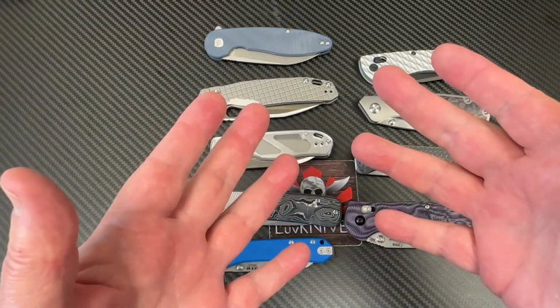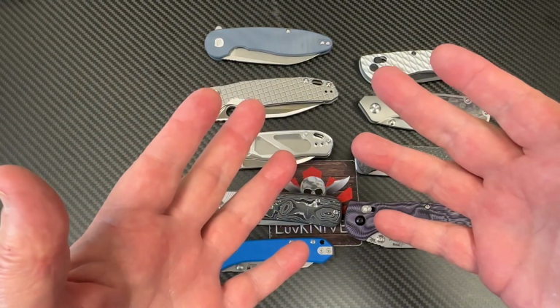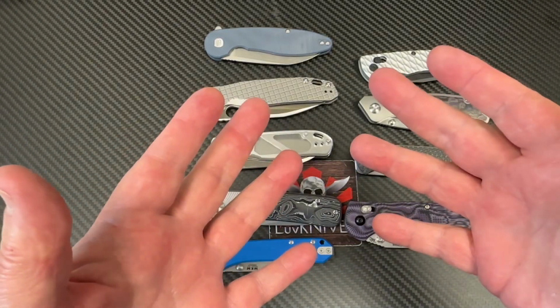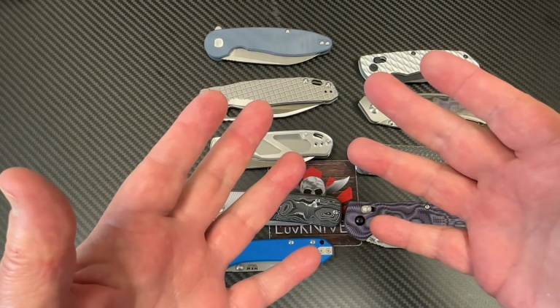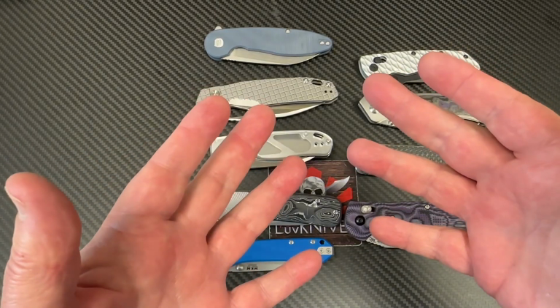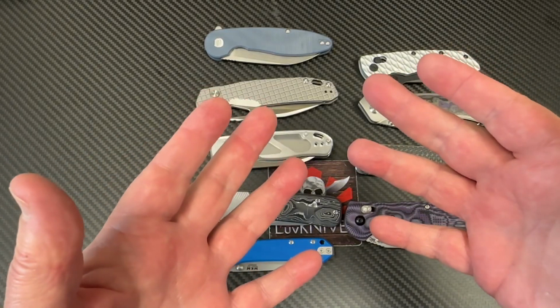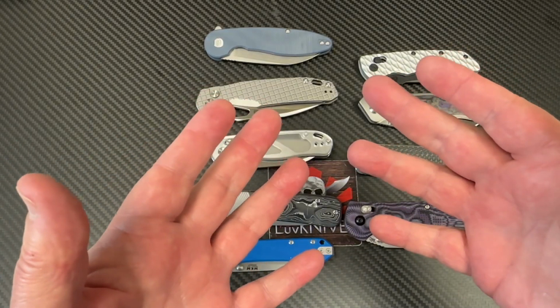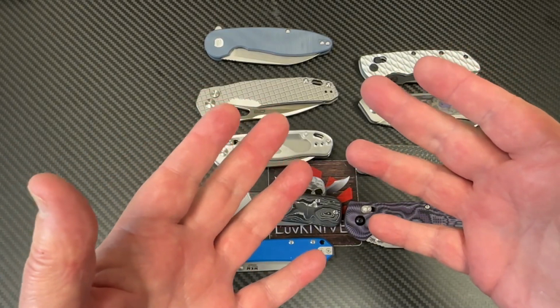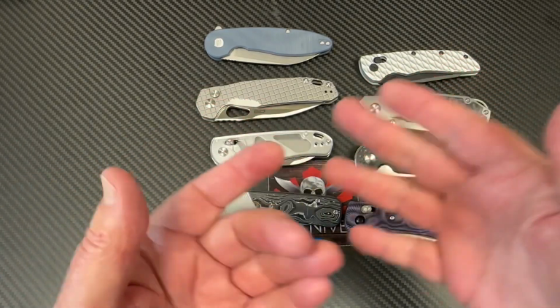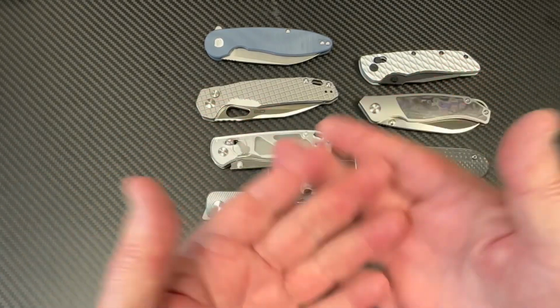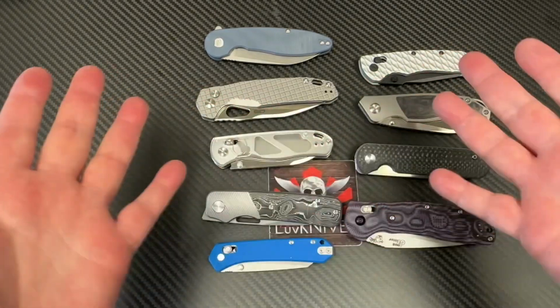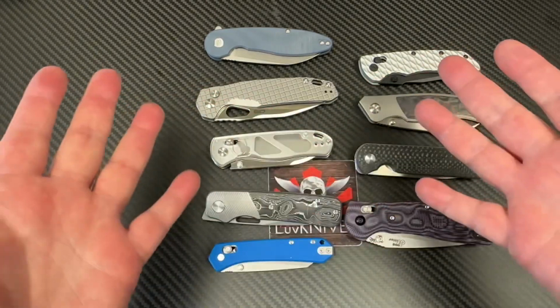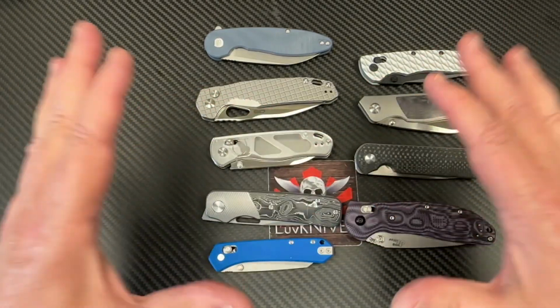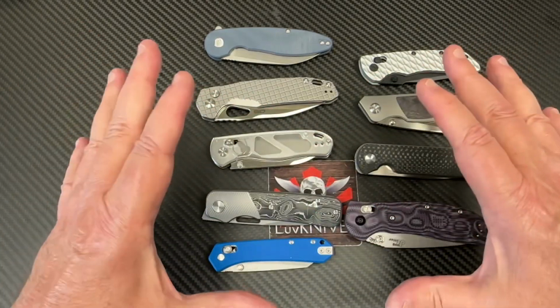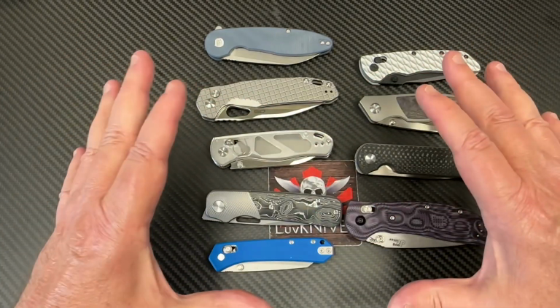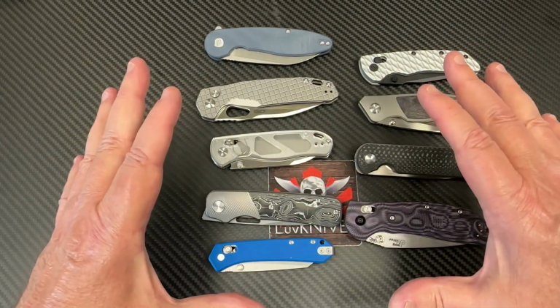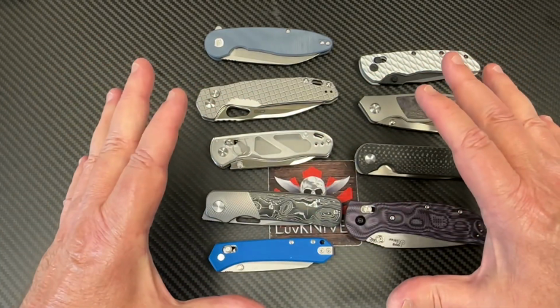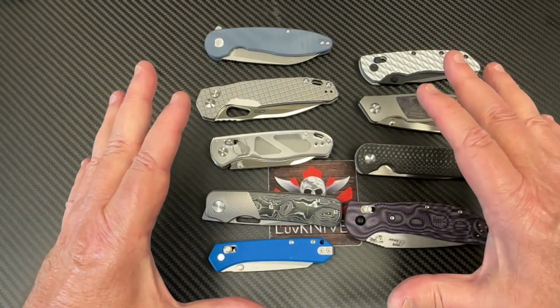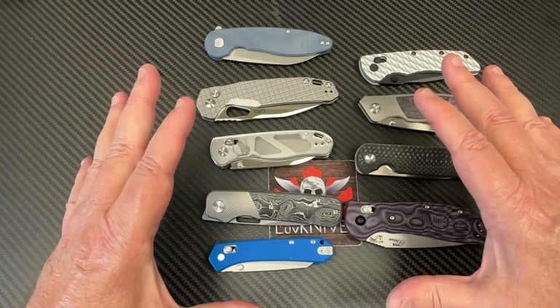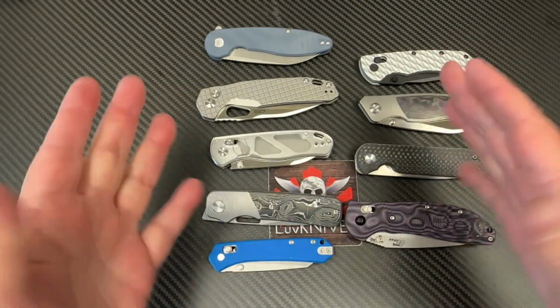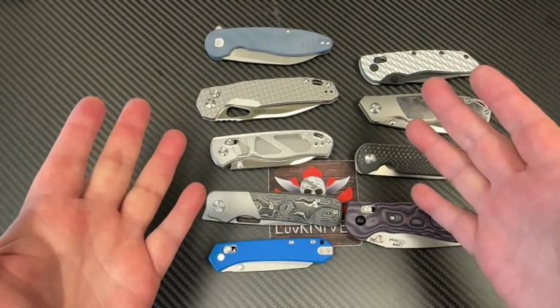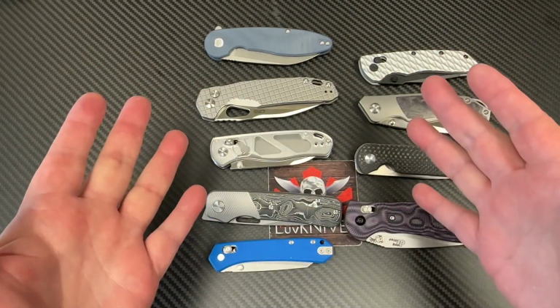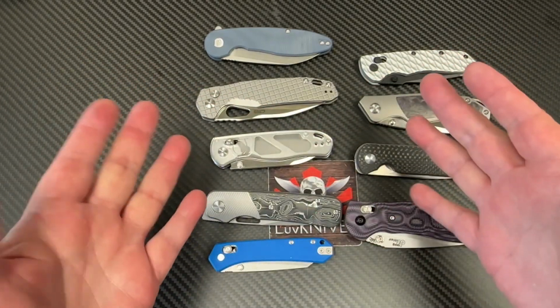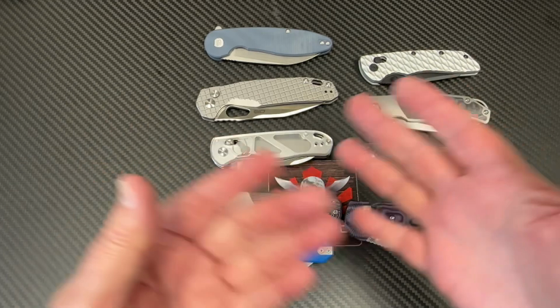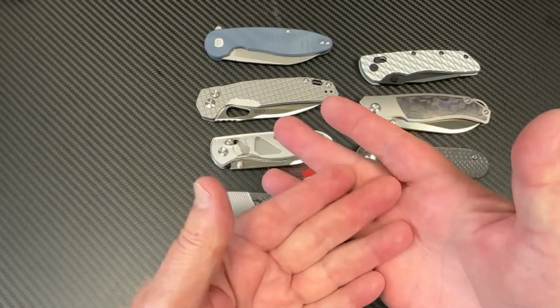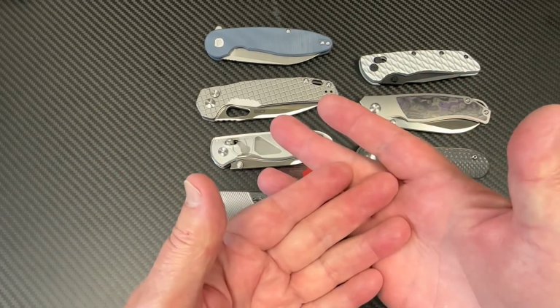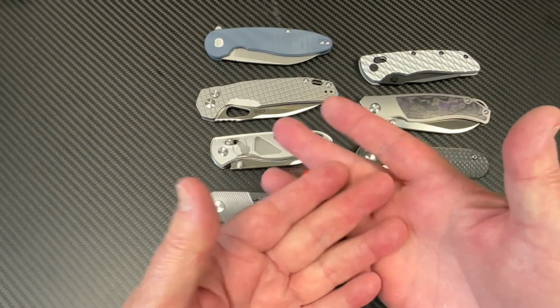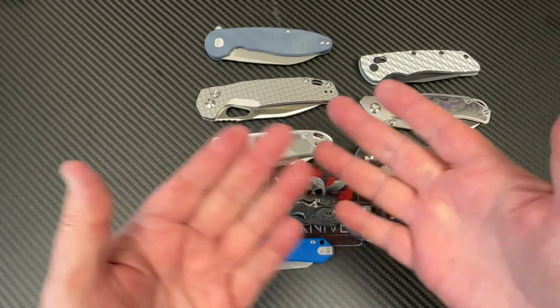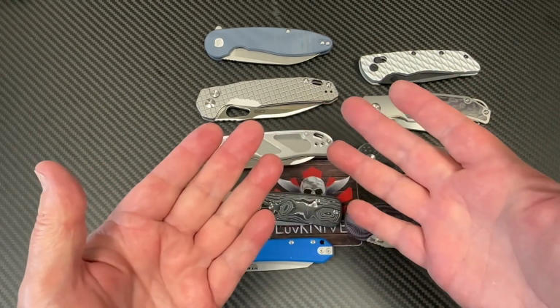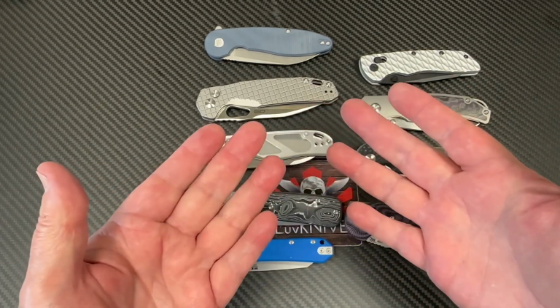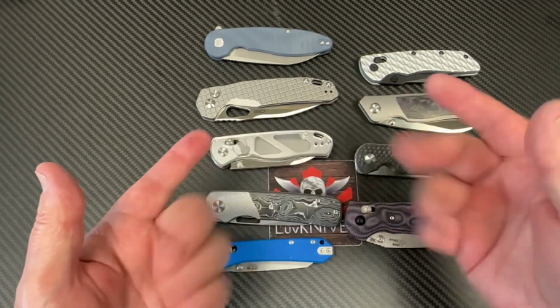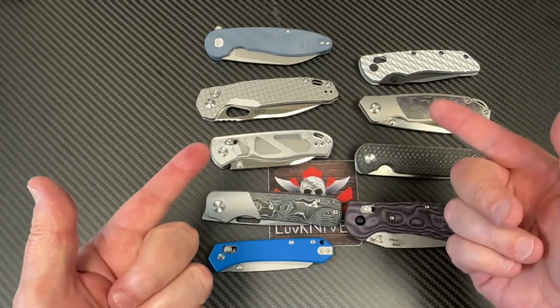Welcome to Love Them Knives Batch 7. Let's get into it. Batch 7 test results.